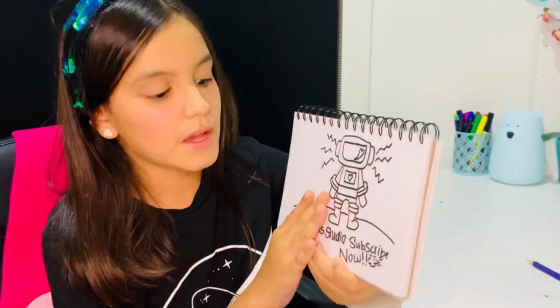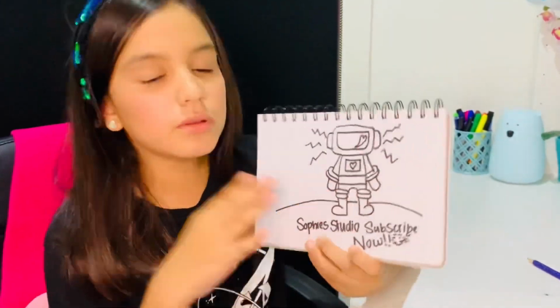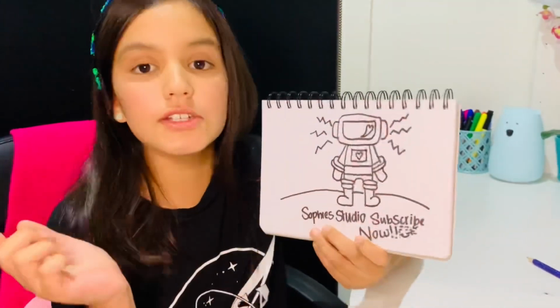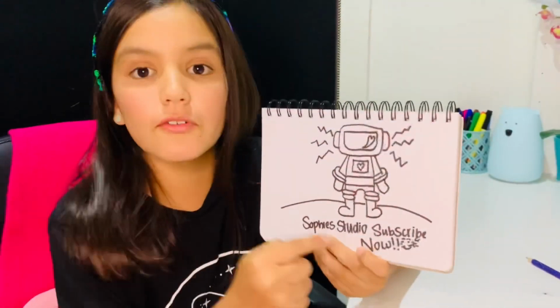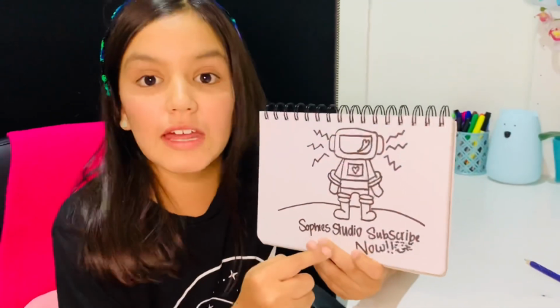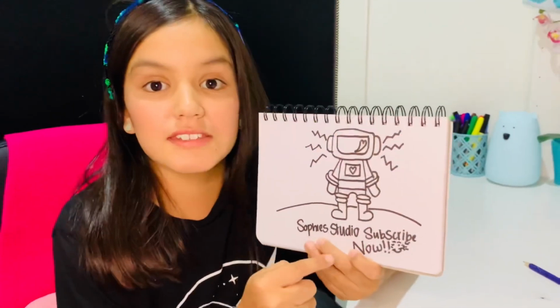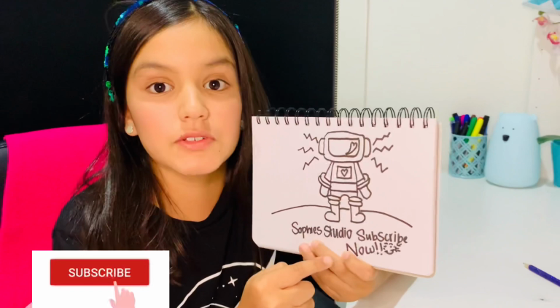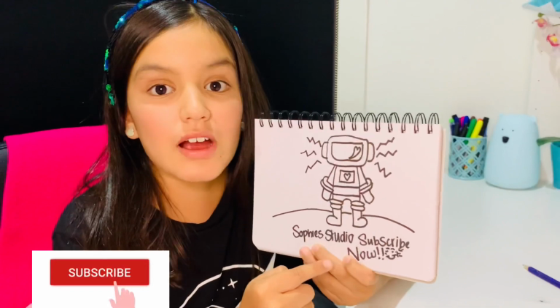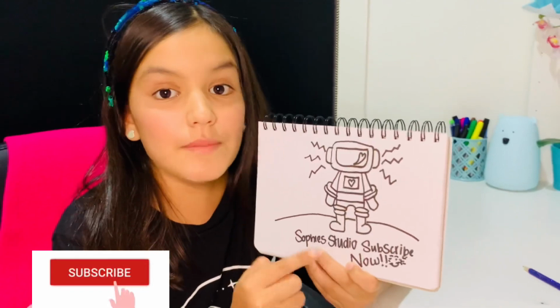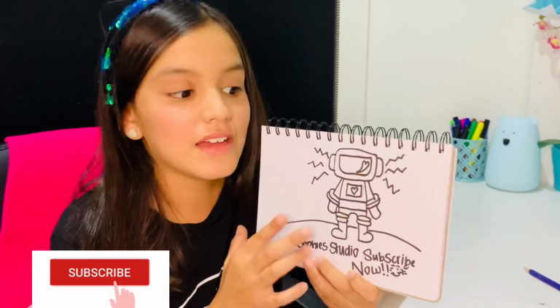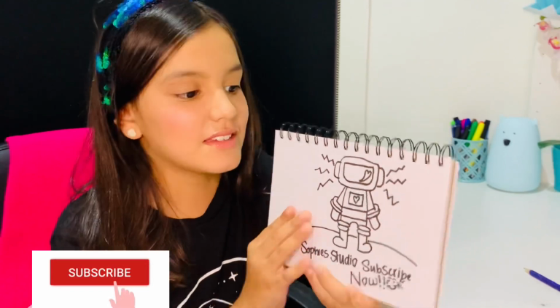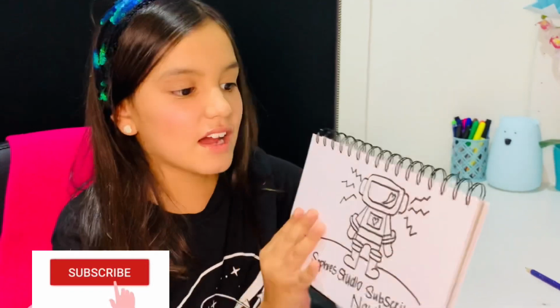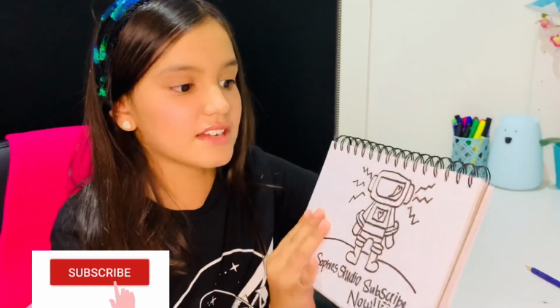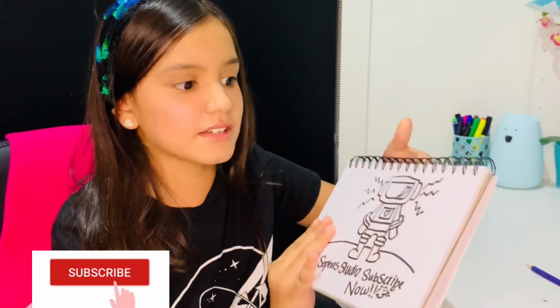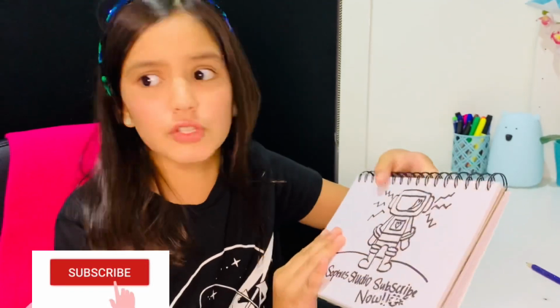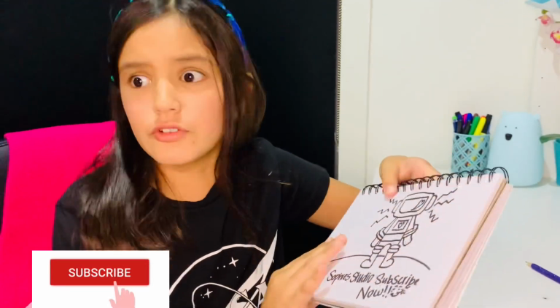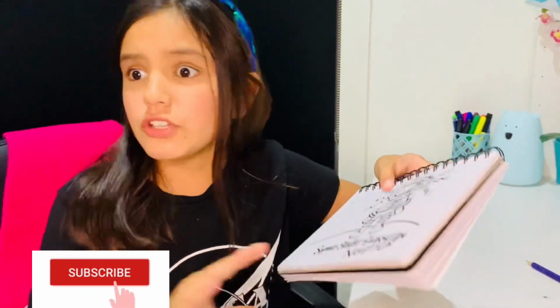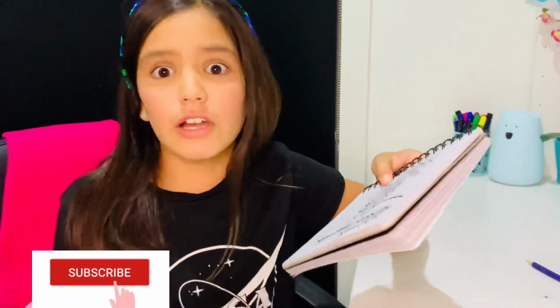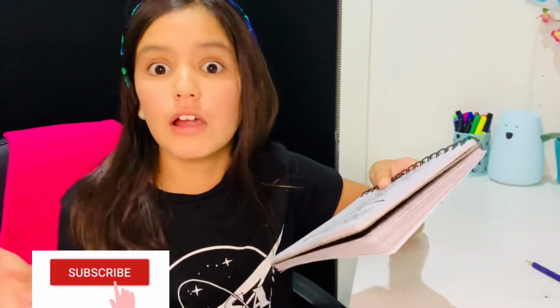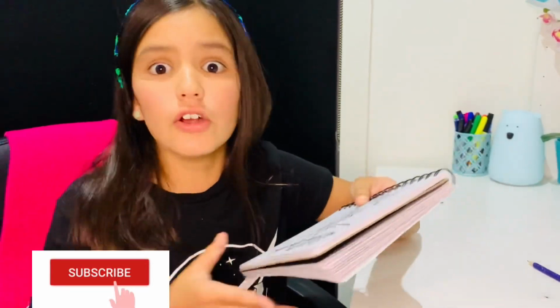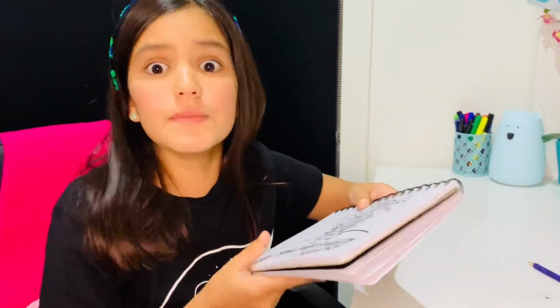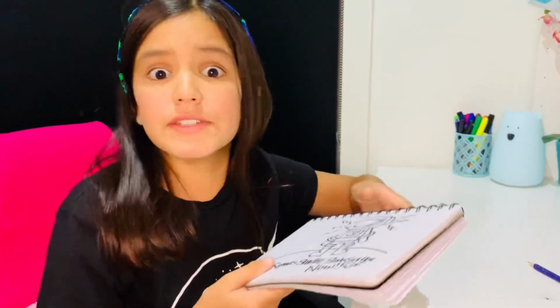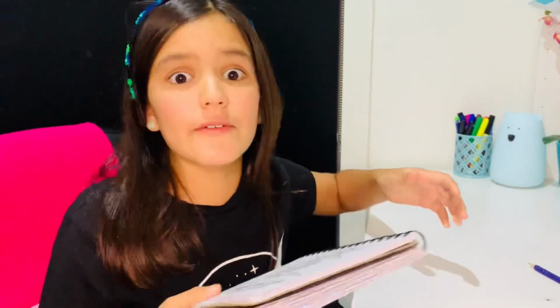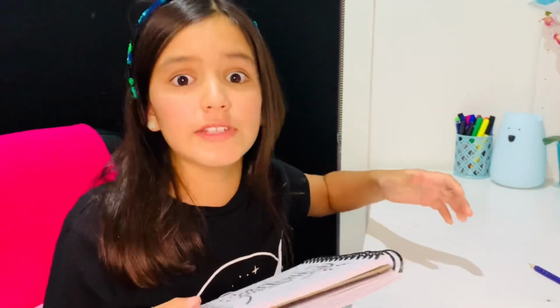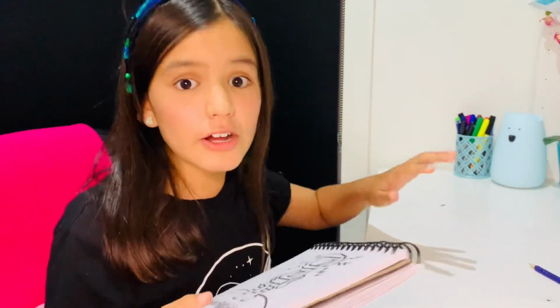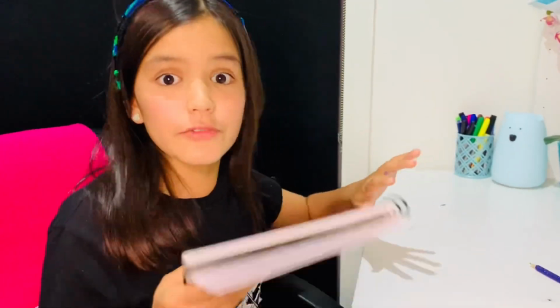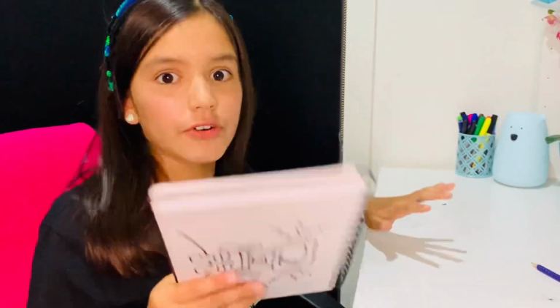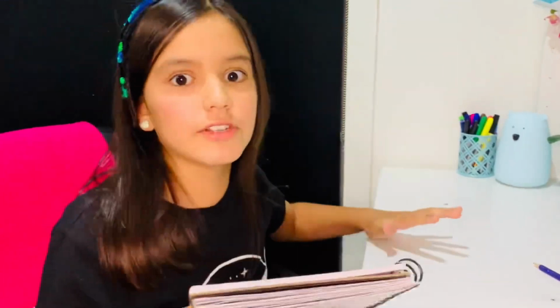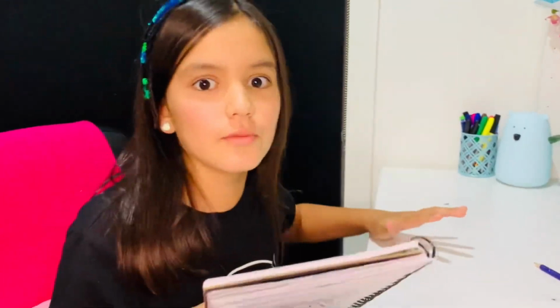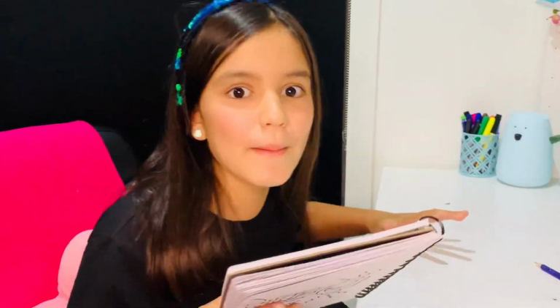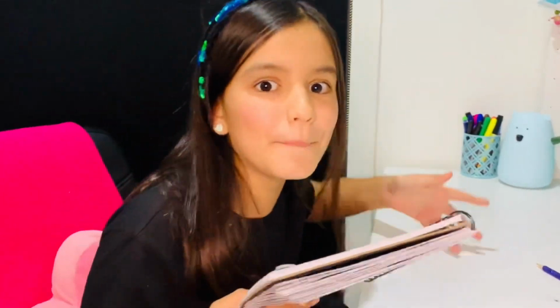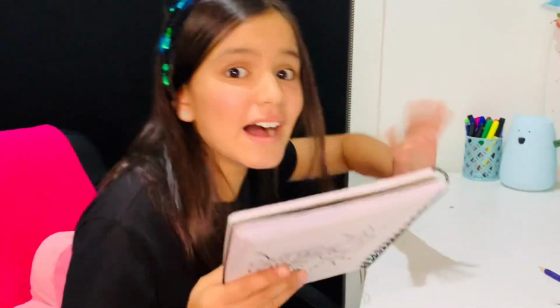Please don't forget to subscribe. See you guys next time — Sophie's Studio! Oops, it's time for takeoff. Three, two, one. Bye!